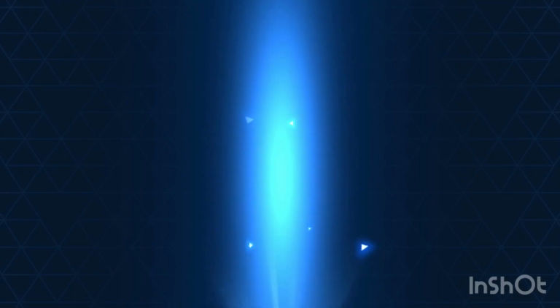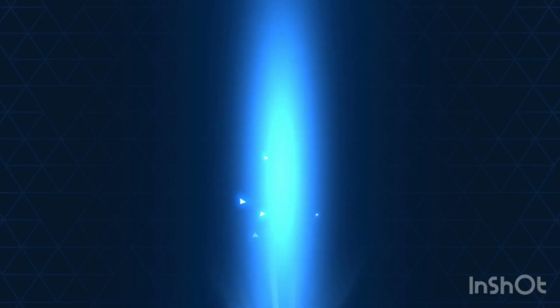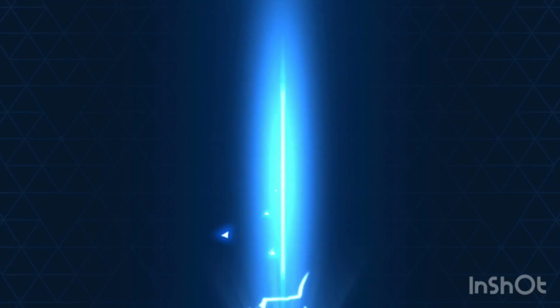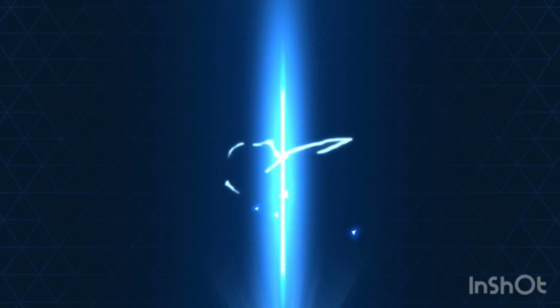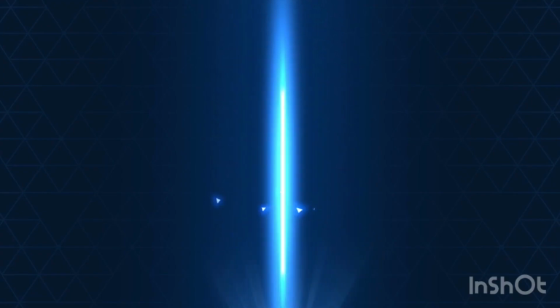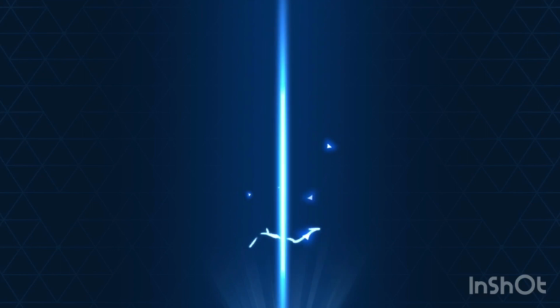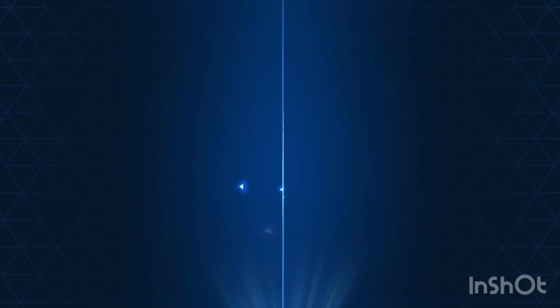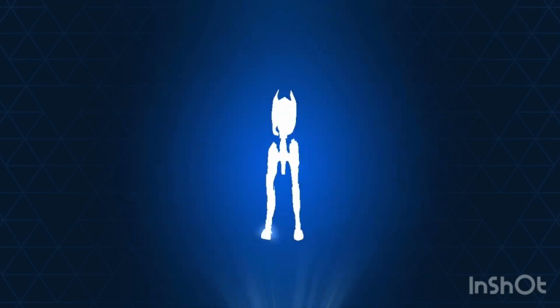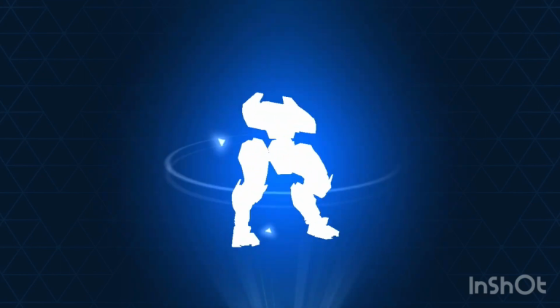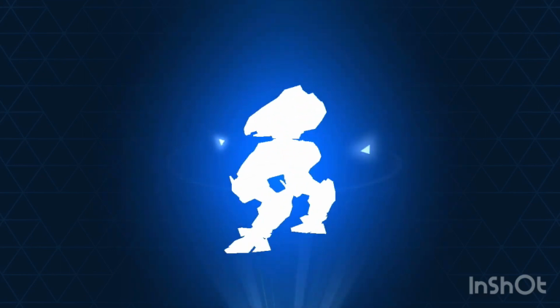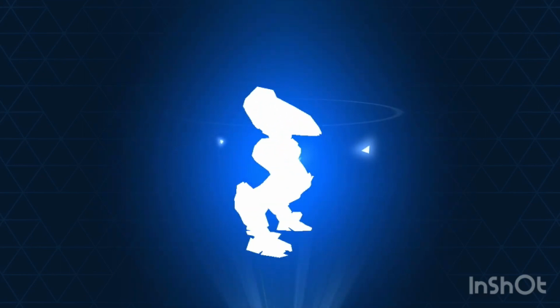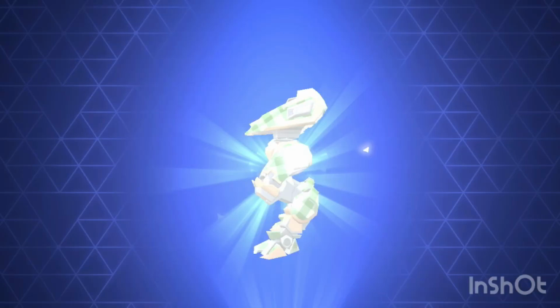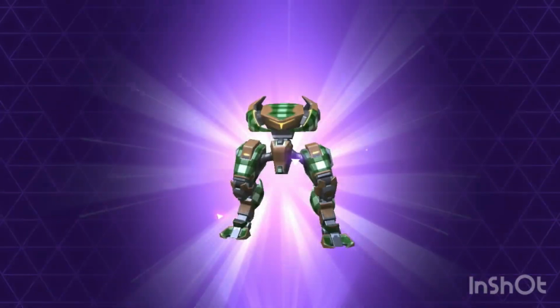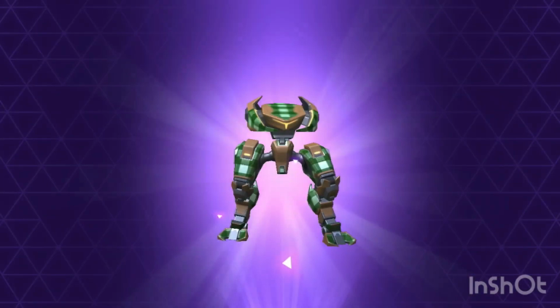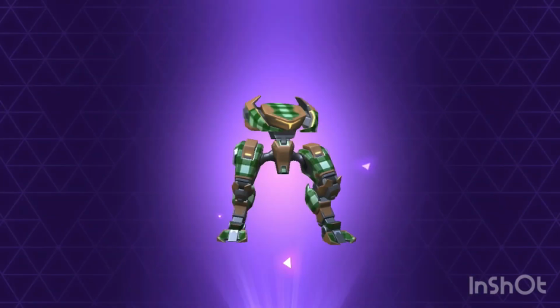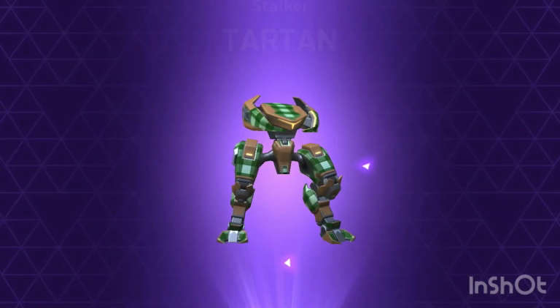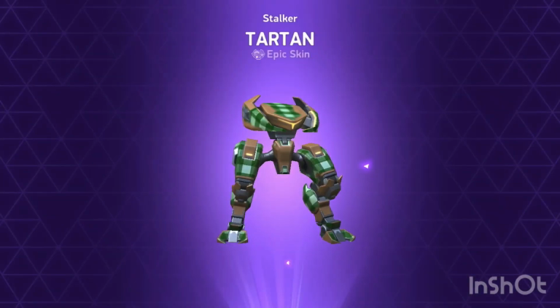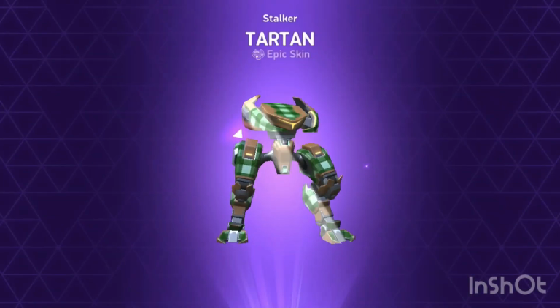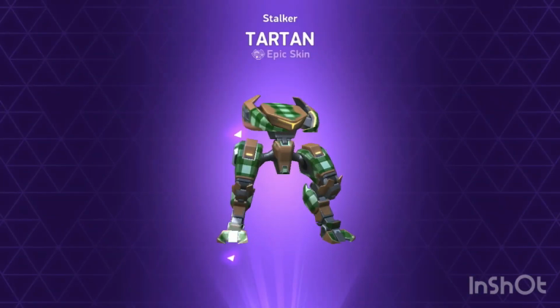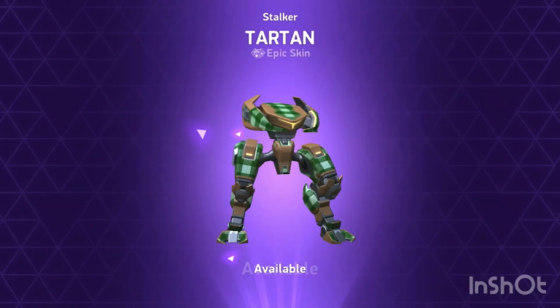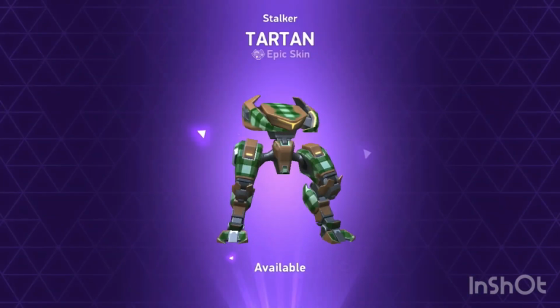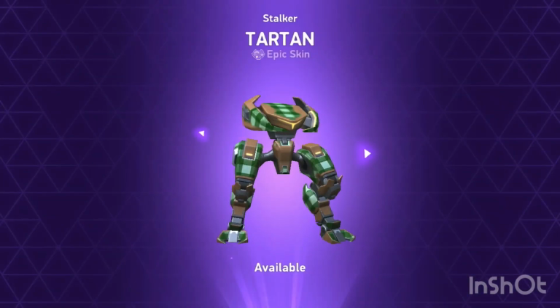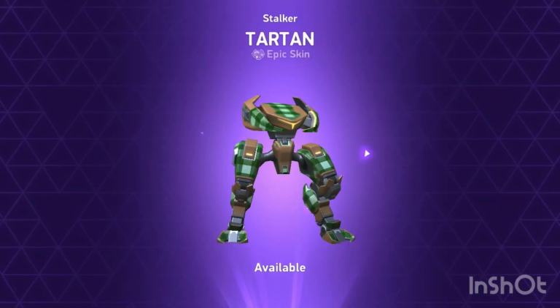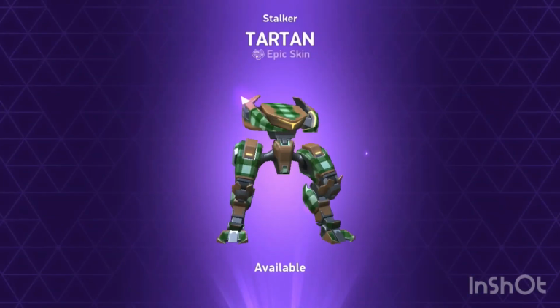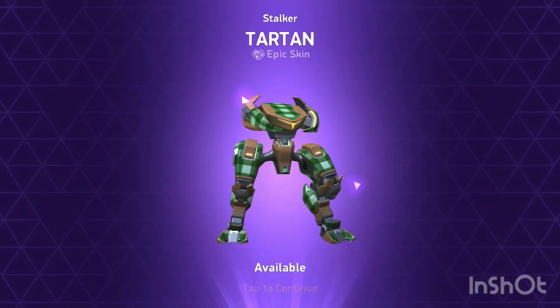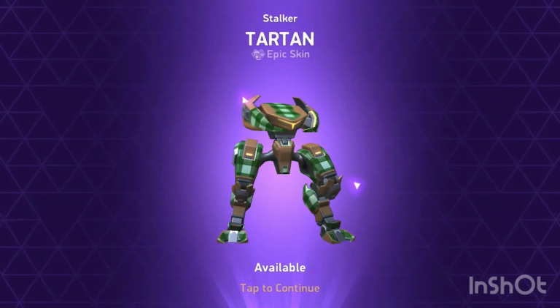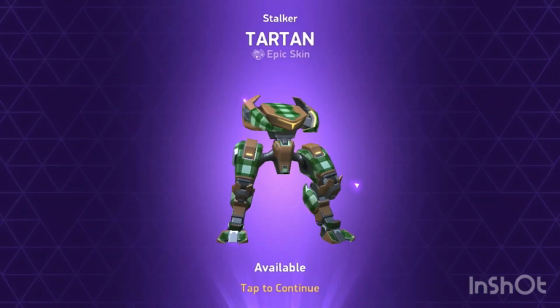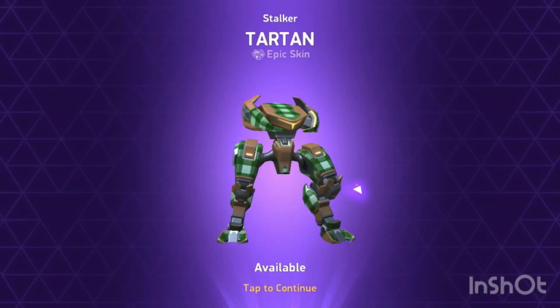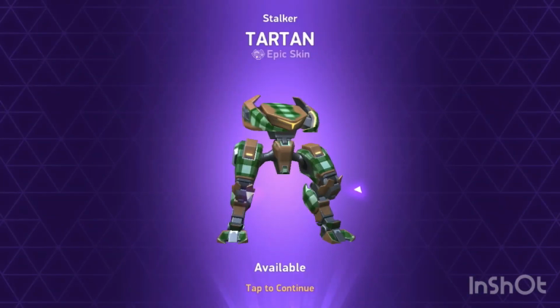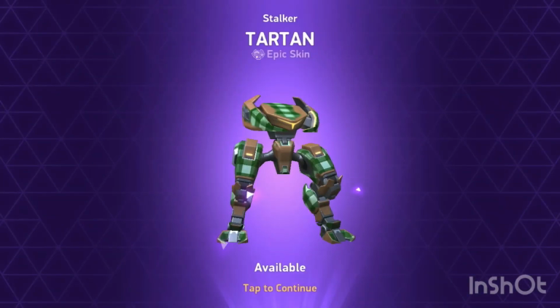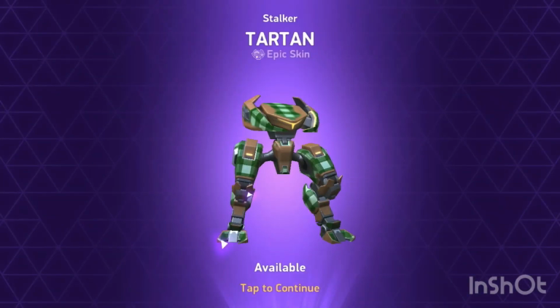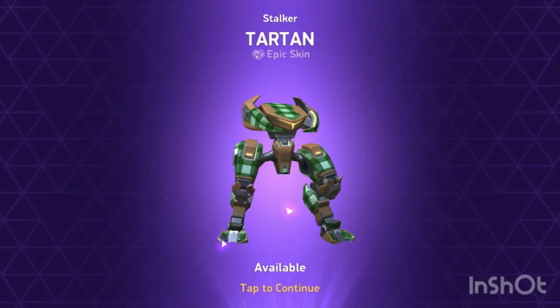Next crate. We will get the A coins. And here's the Stalker skin — same as the Panther, Tartan.